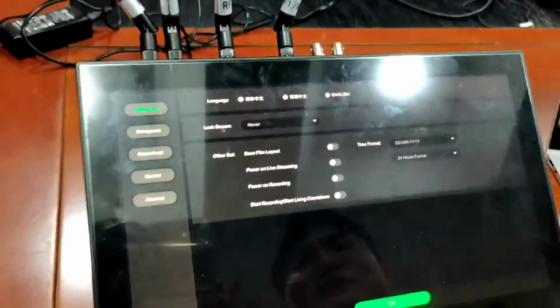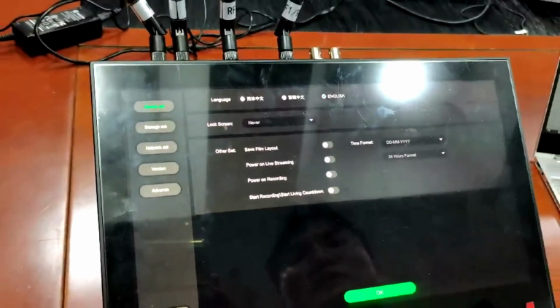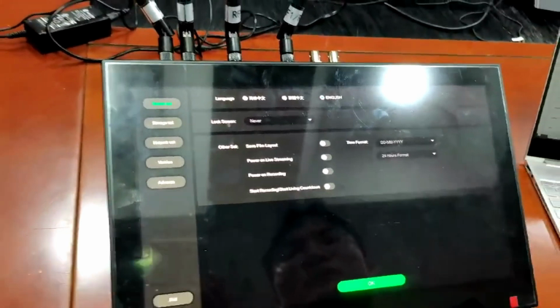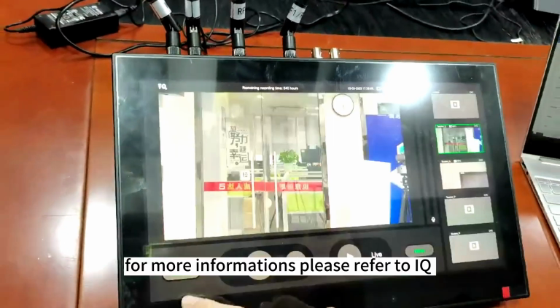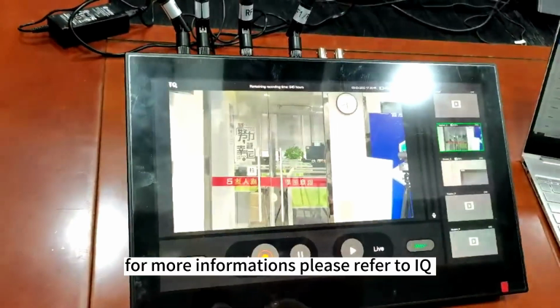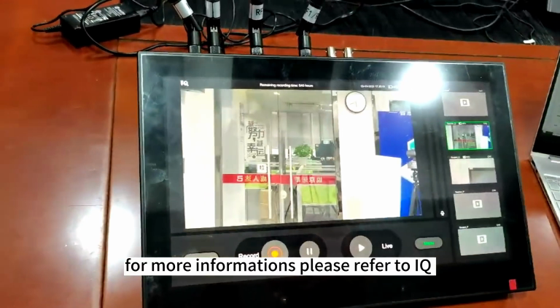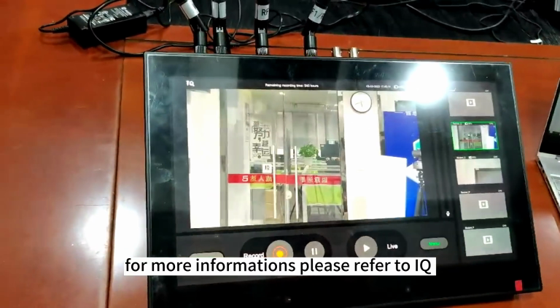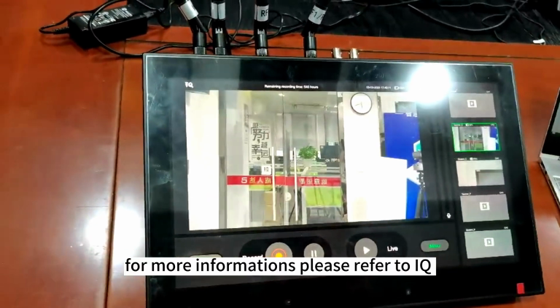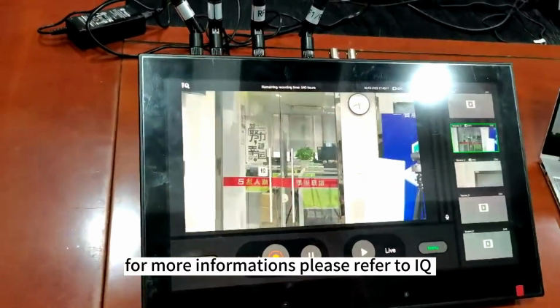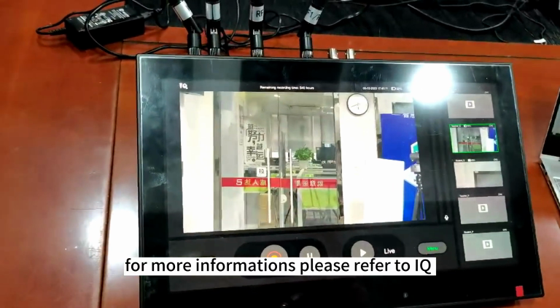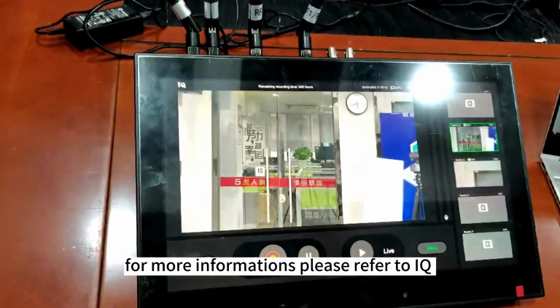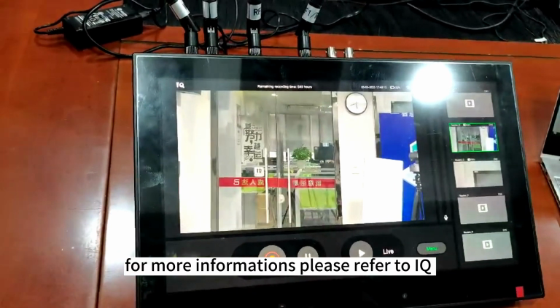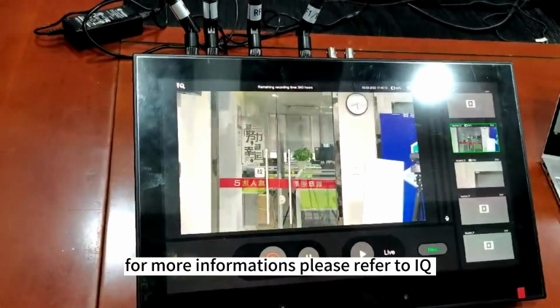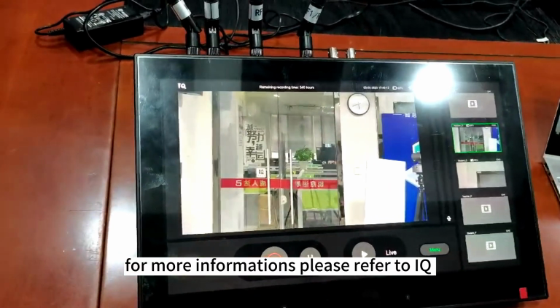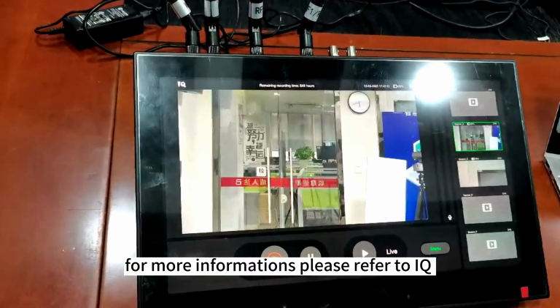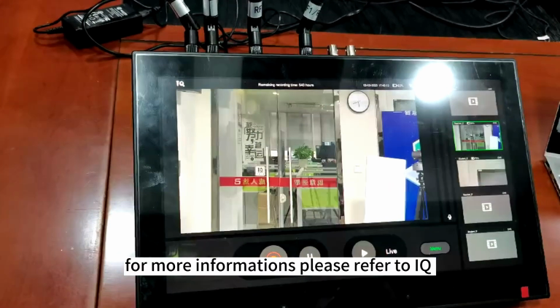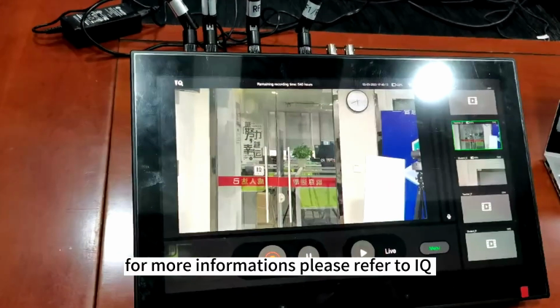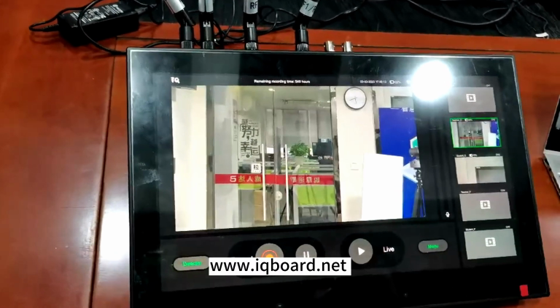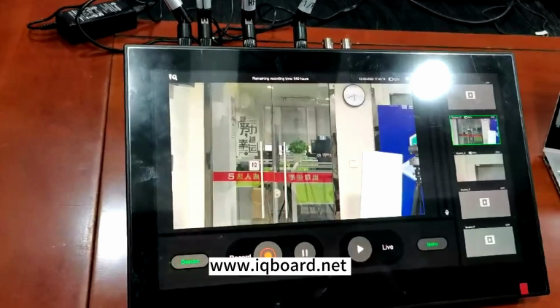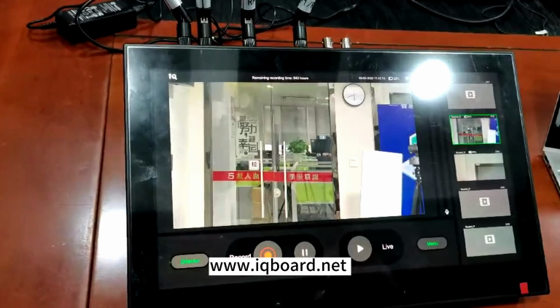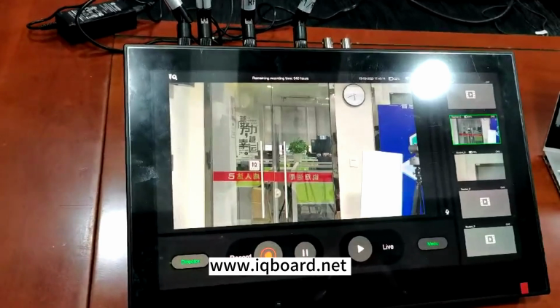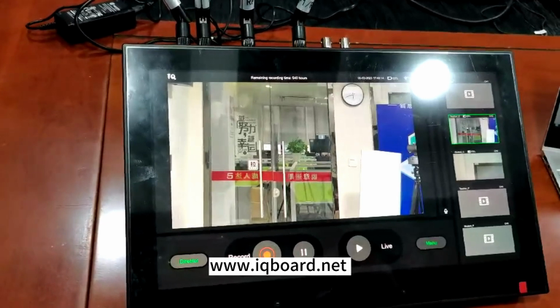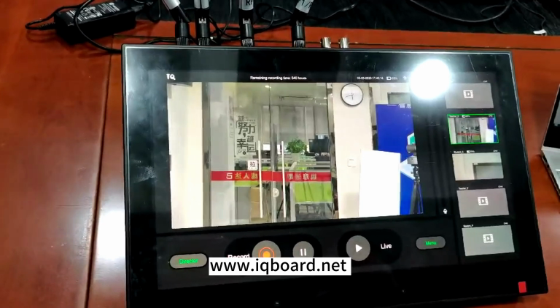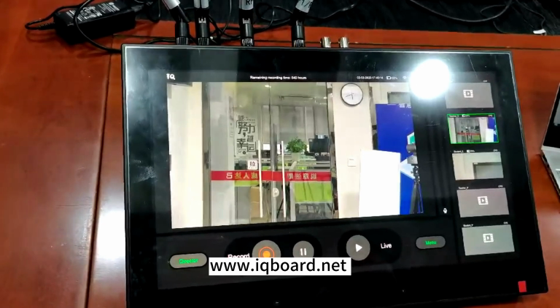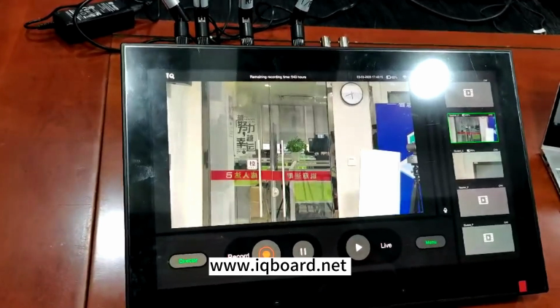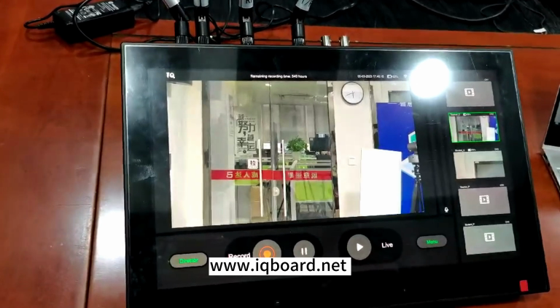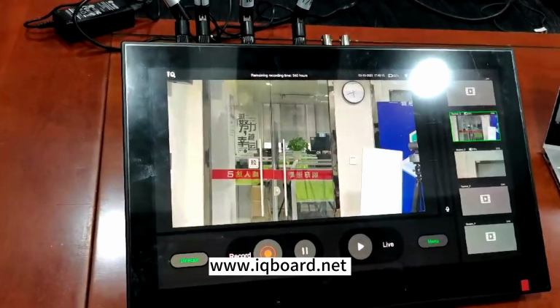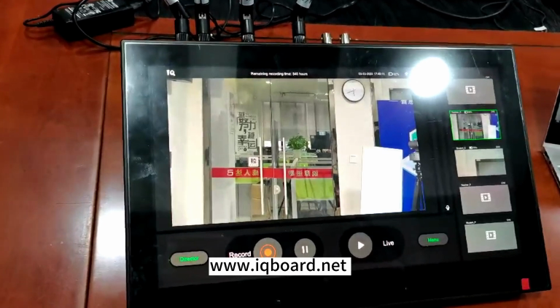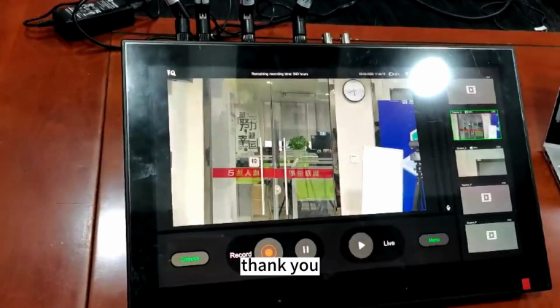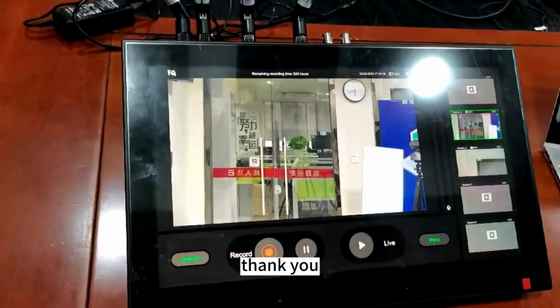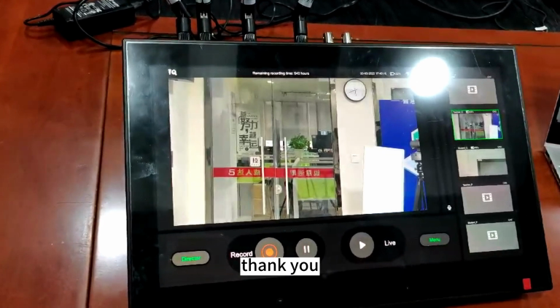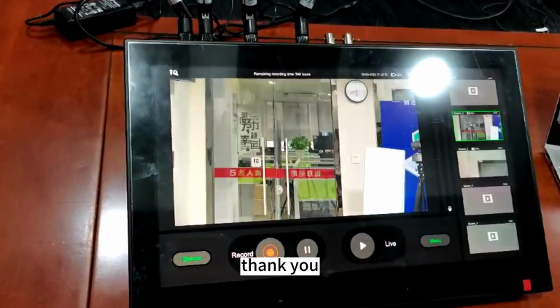For more information, please refer to iq3w.iqbot.net. Thank you.